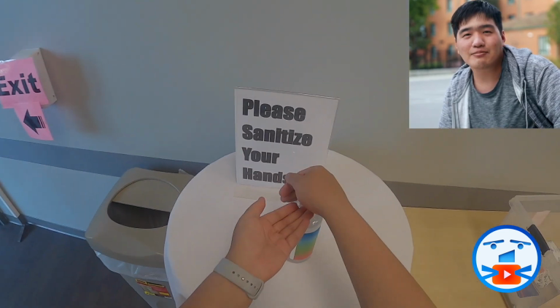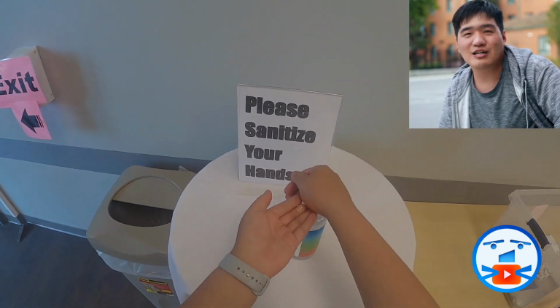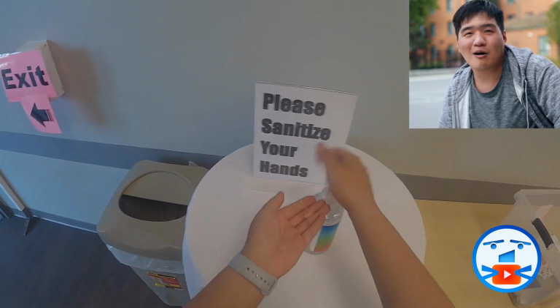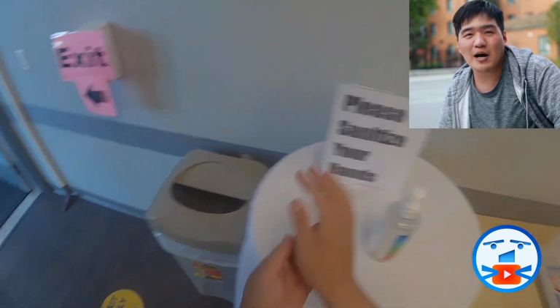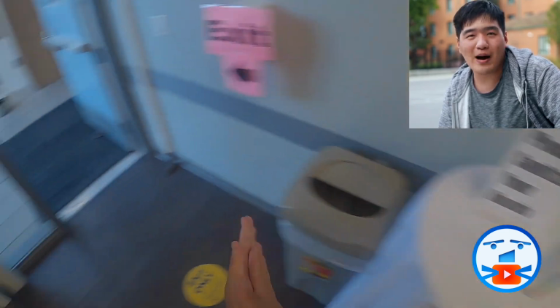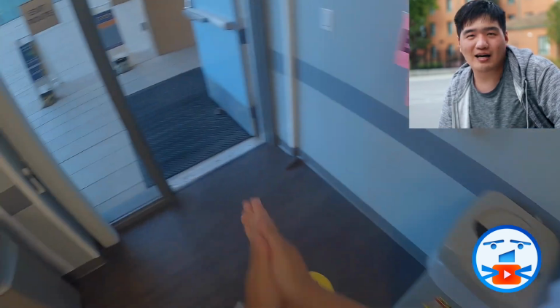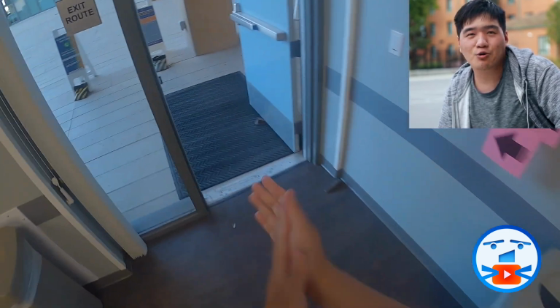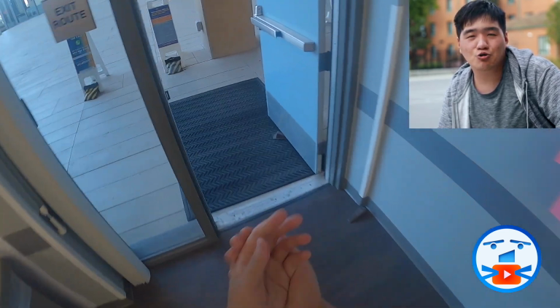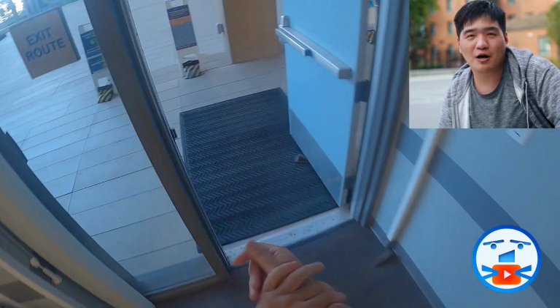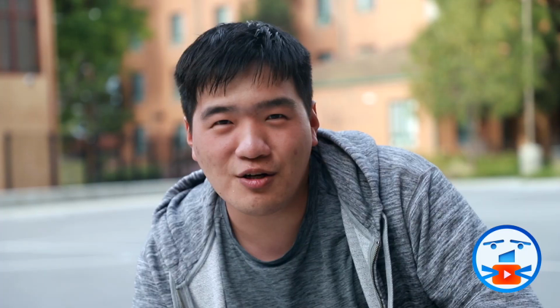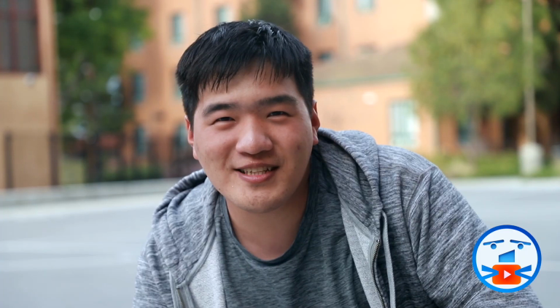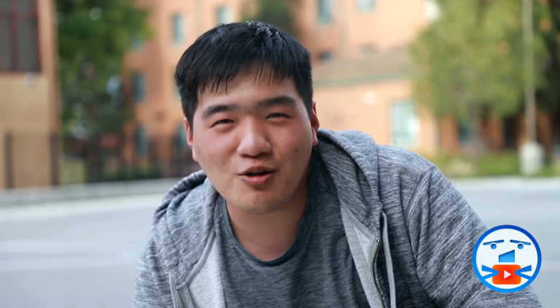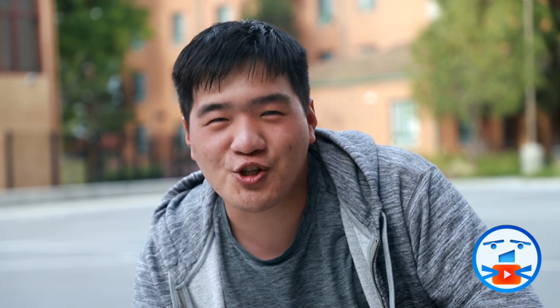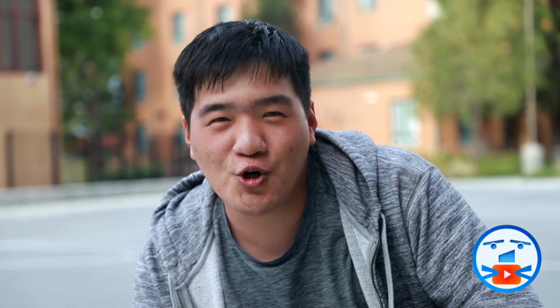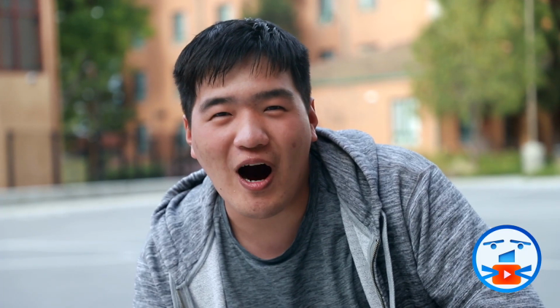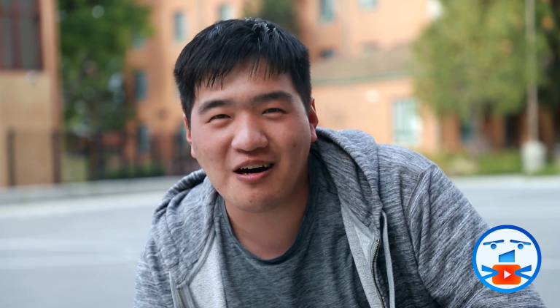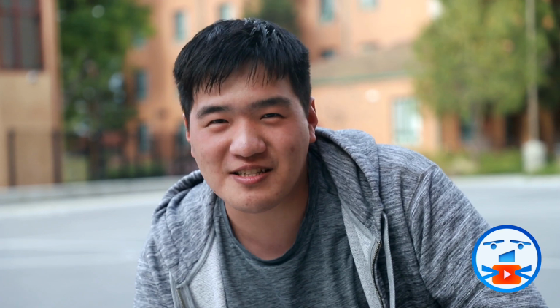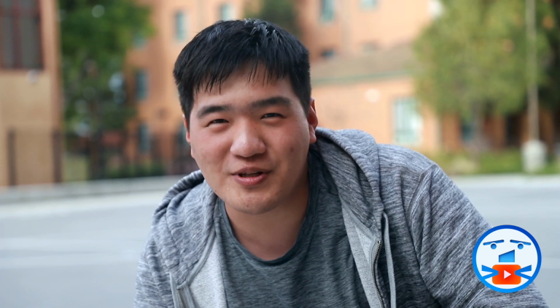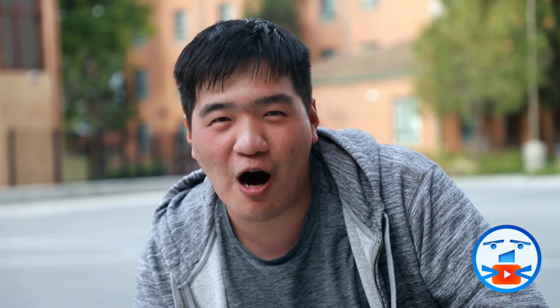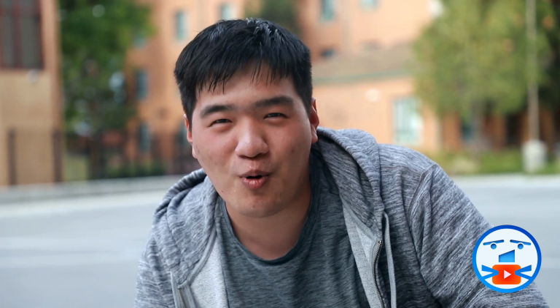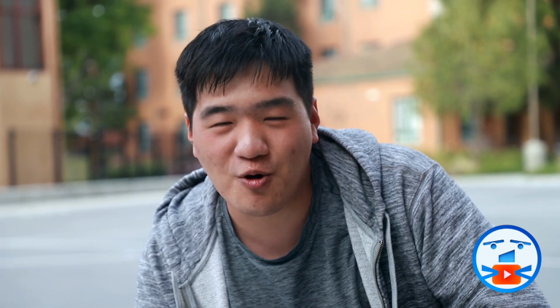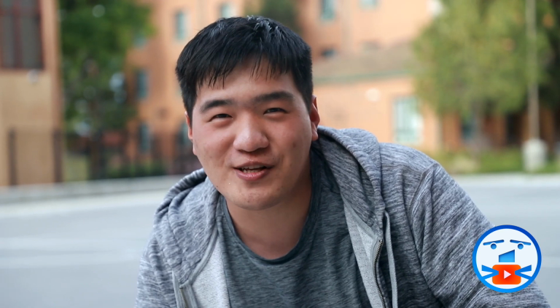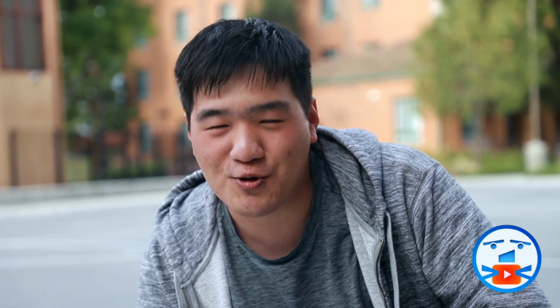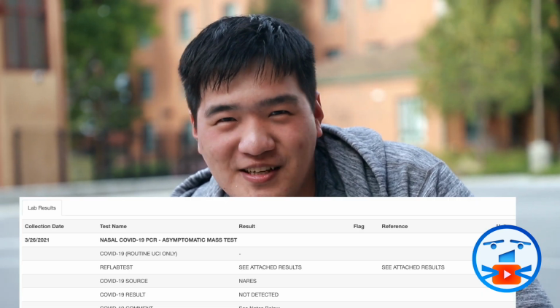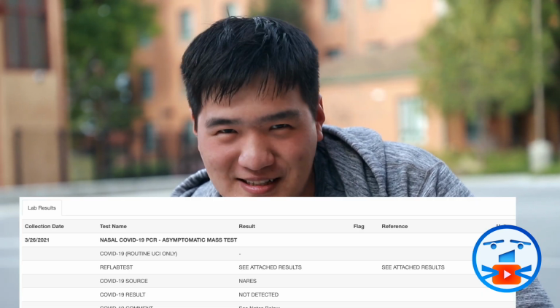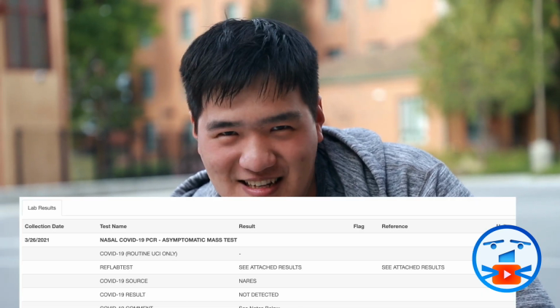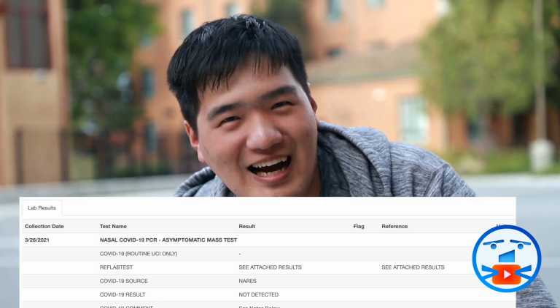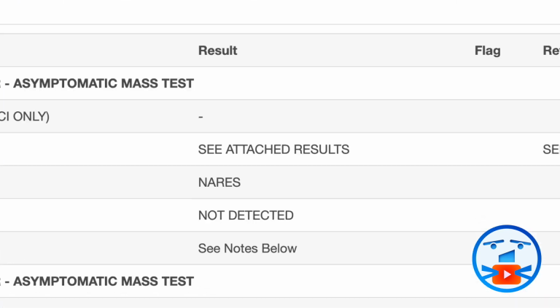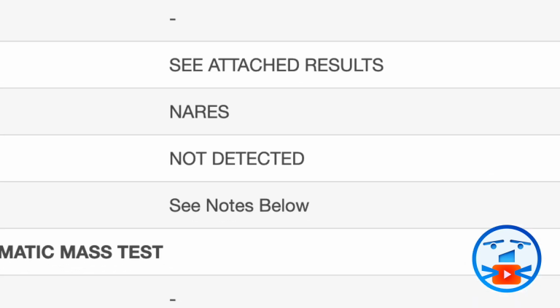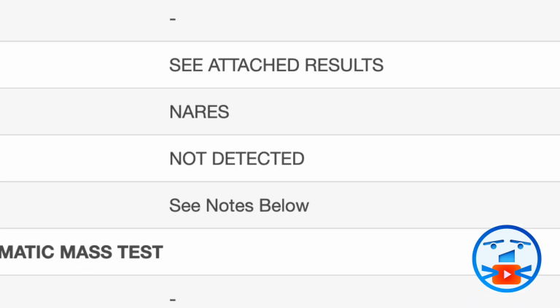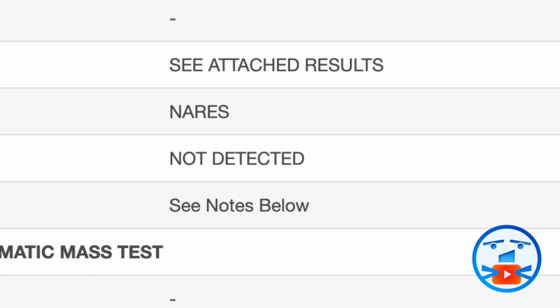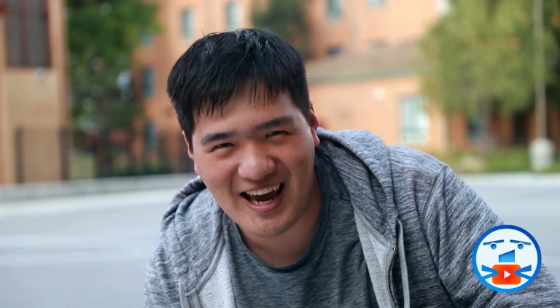I sanitize my hands once more, then drop the sealed bag in the box labeled saliva tests. After I drop my bag, I'm good to go. The result will show on the student health portal pretty soon. In this case, I don't have COVID — yay!